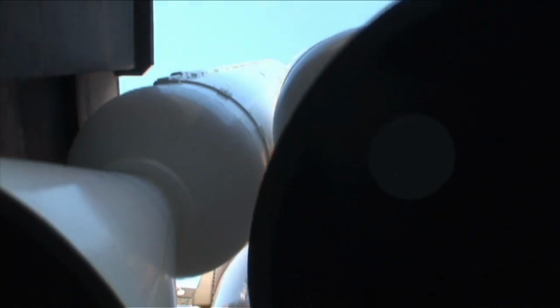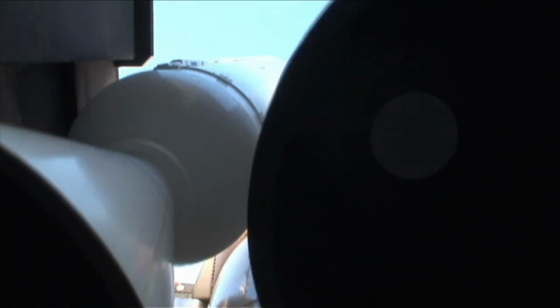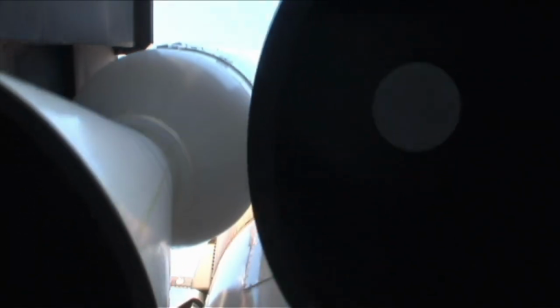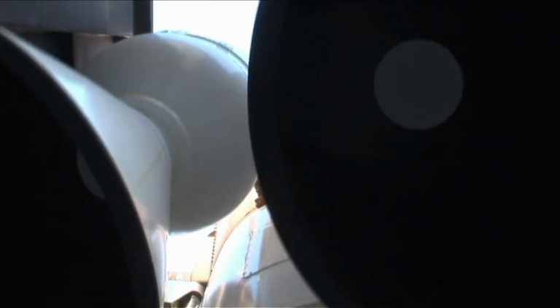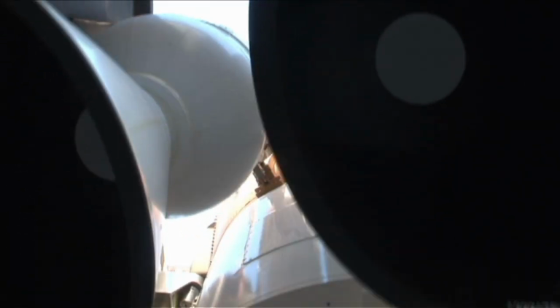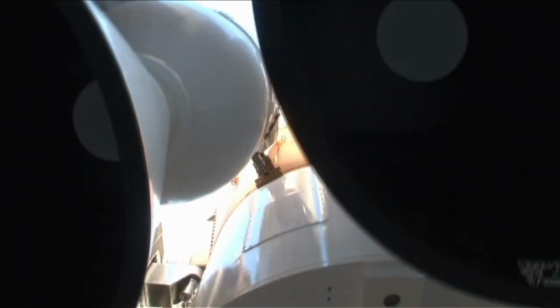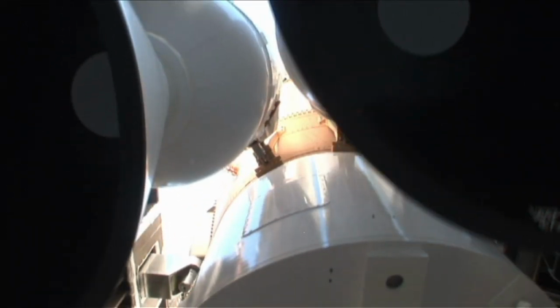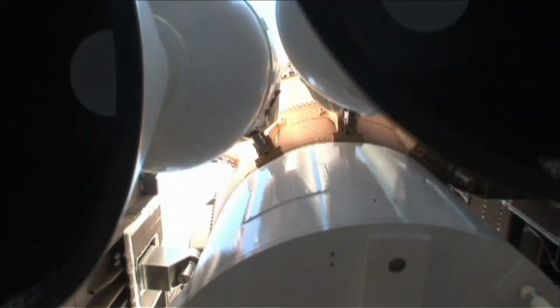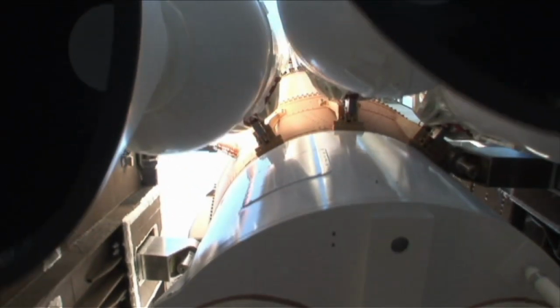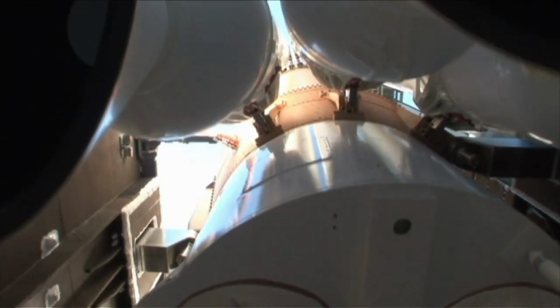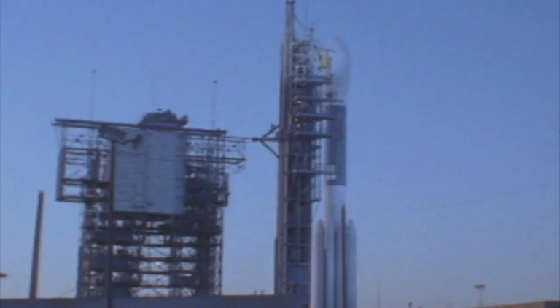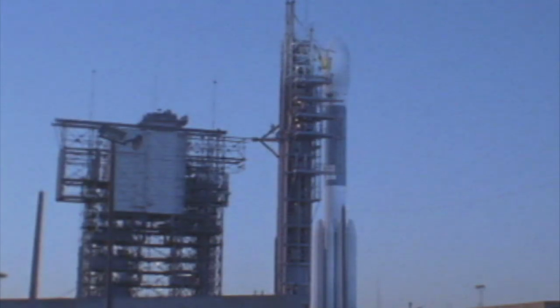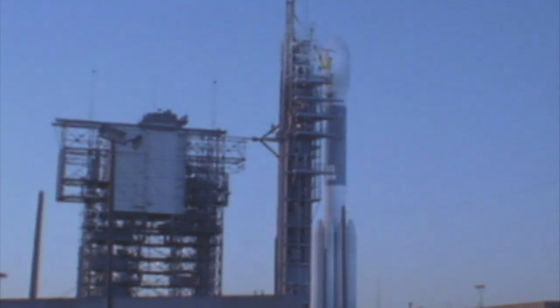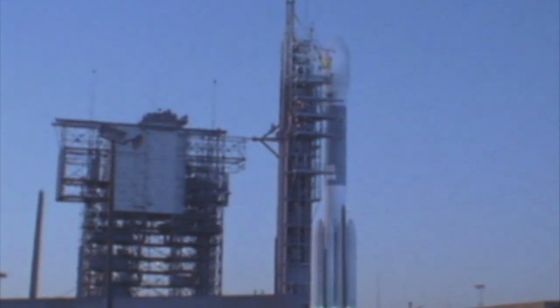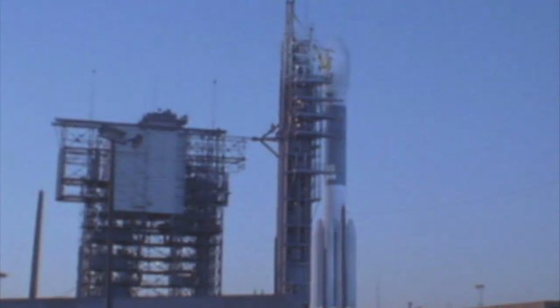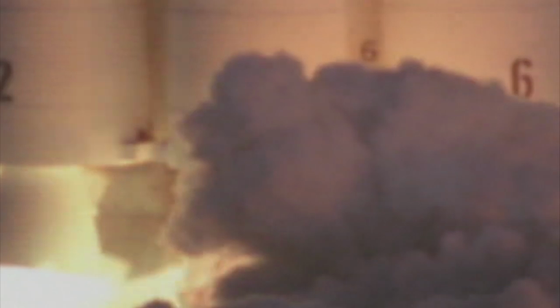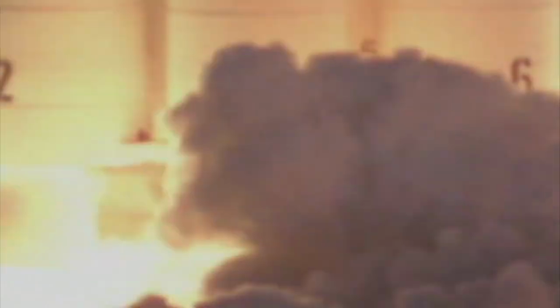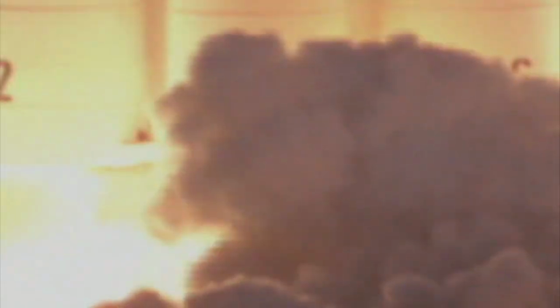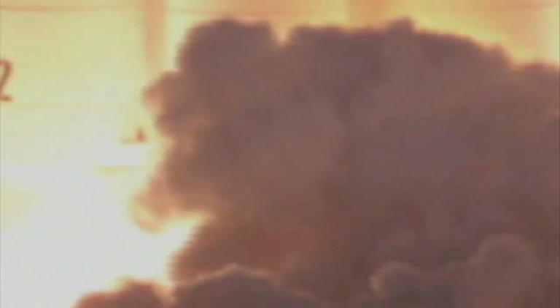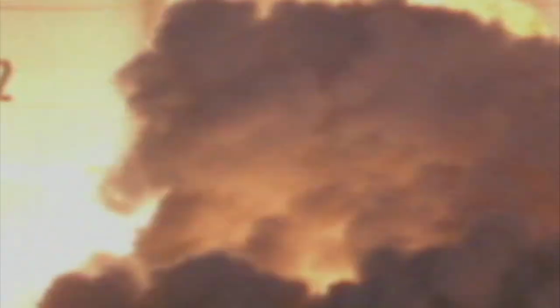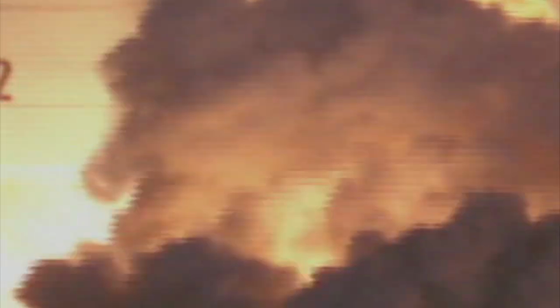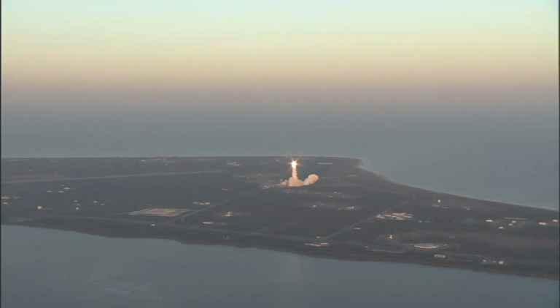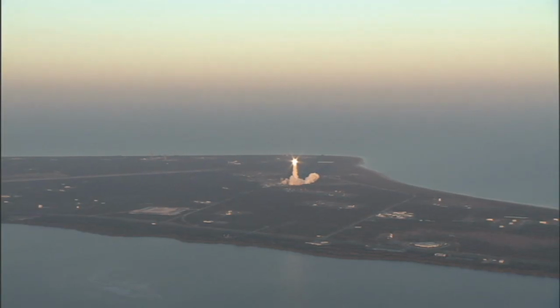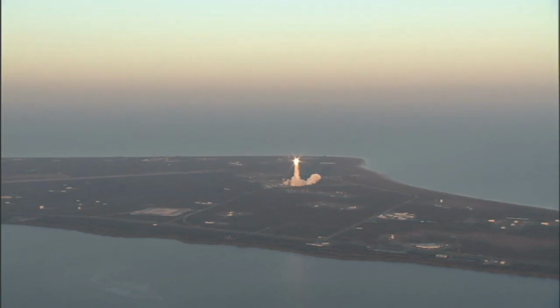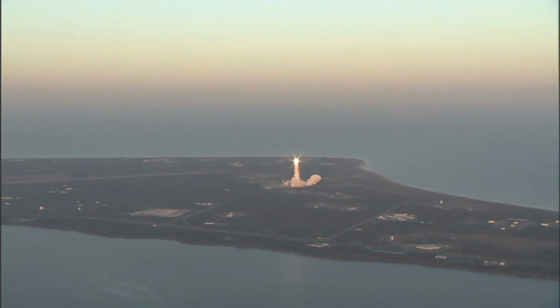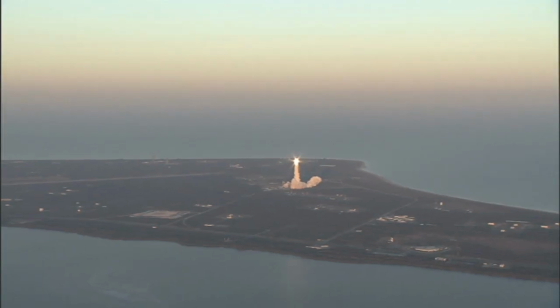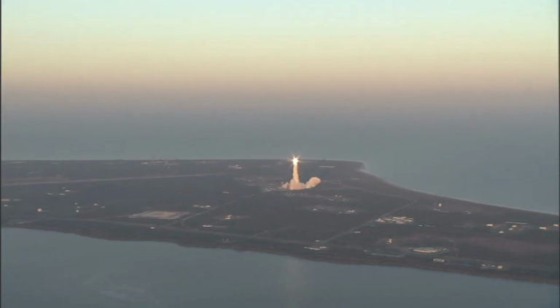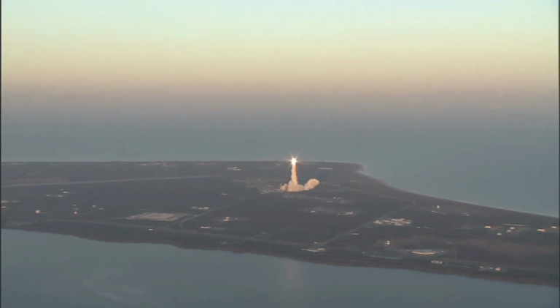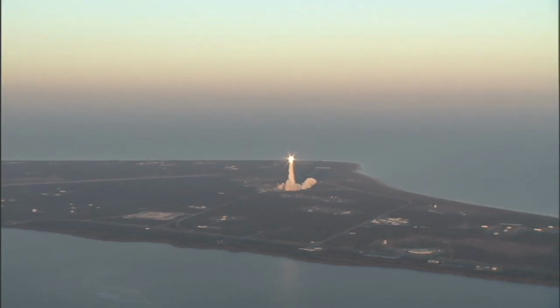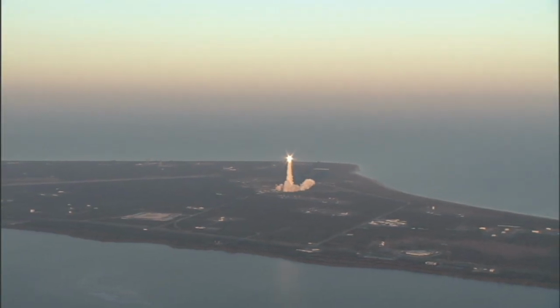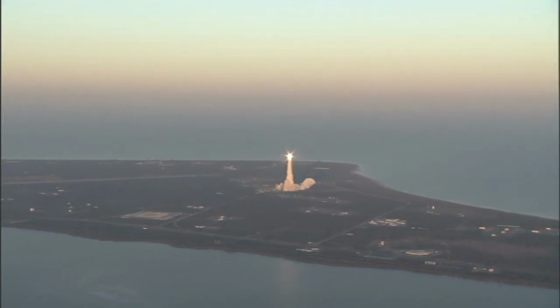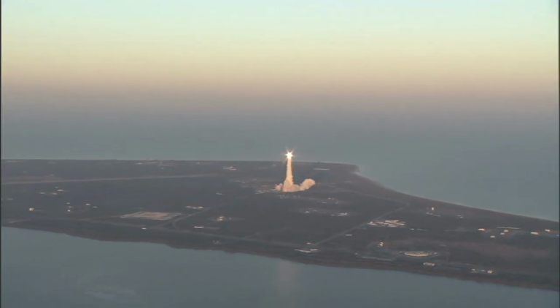Years of reviews, certifications, and hard work pay off with a roar of engines and a brilliant trail of fire and smoke.